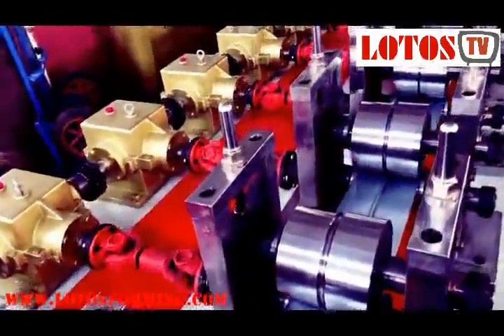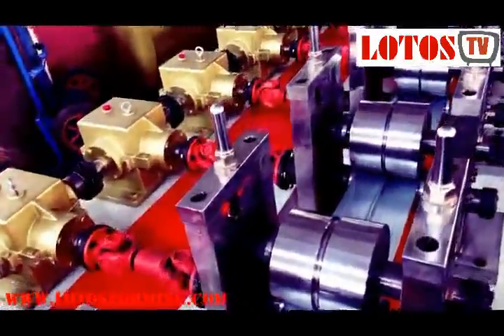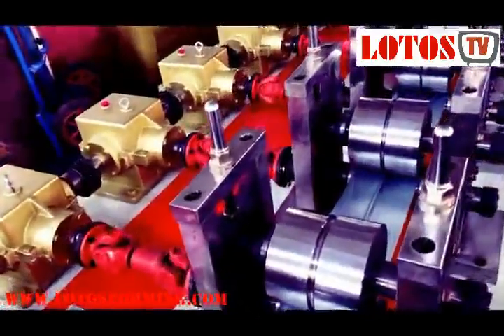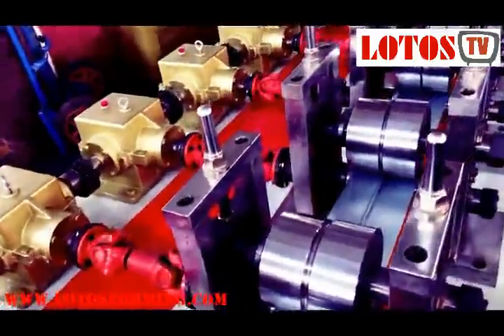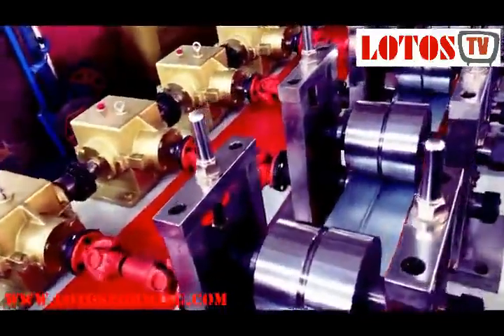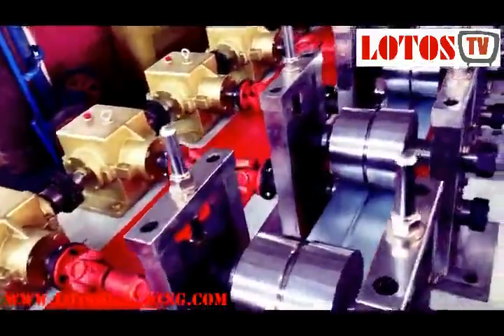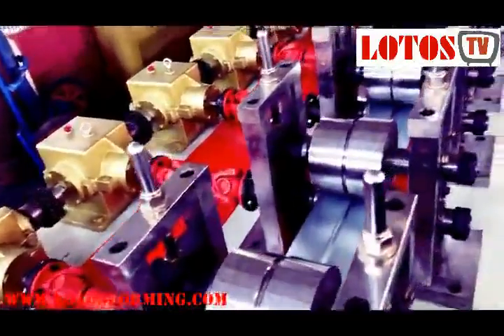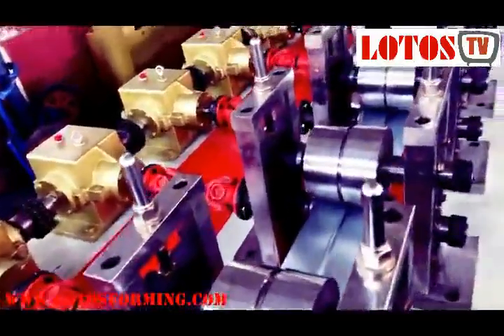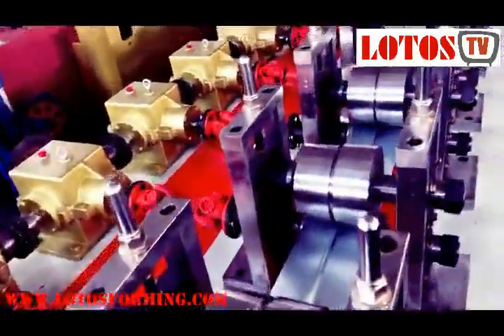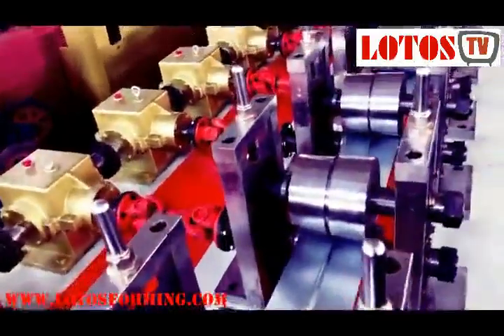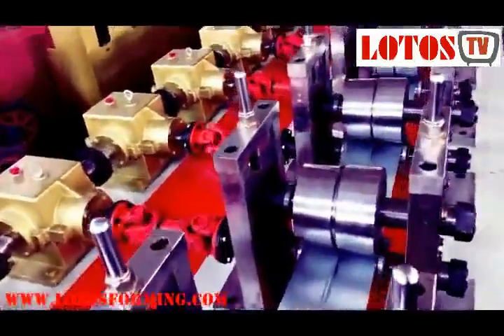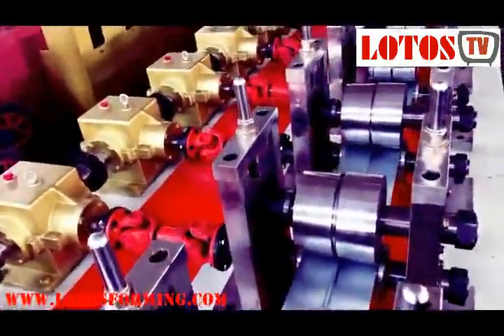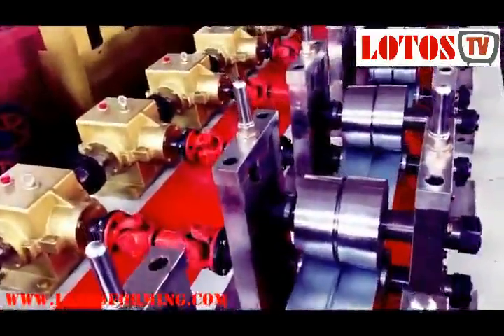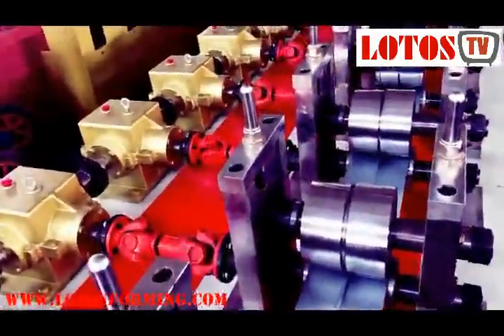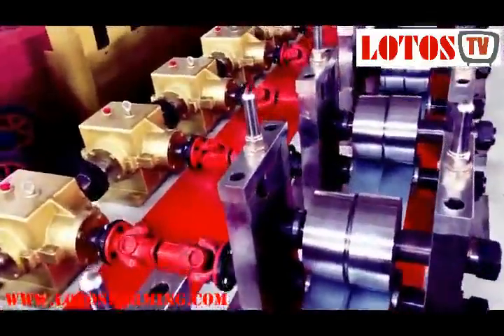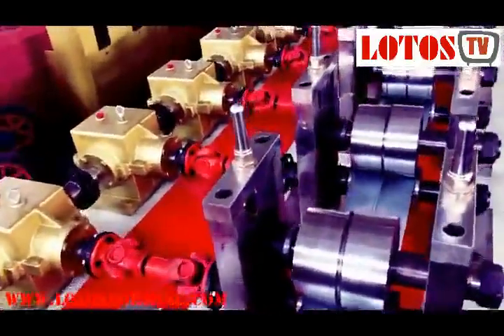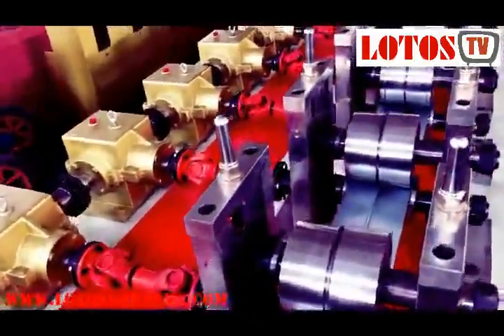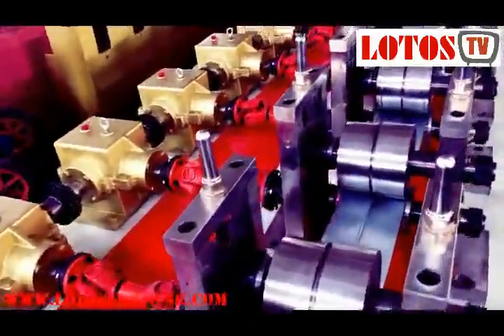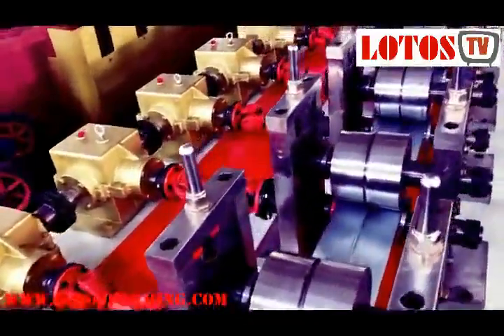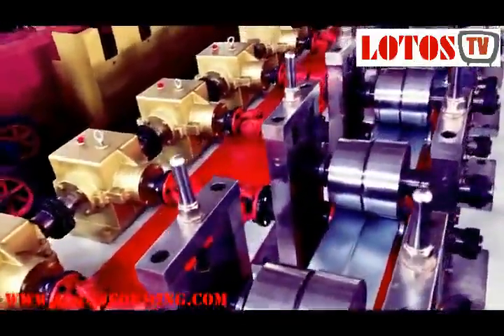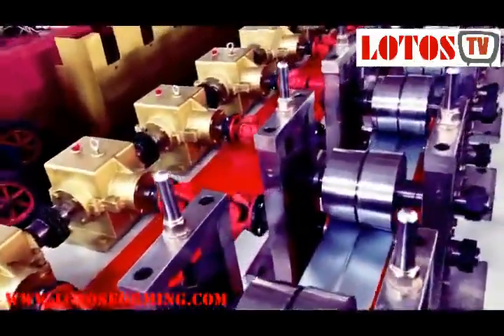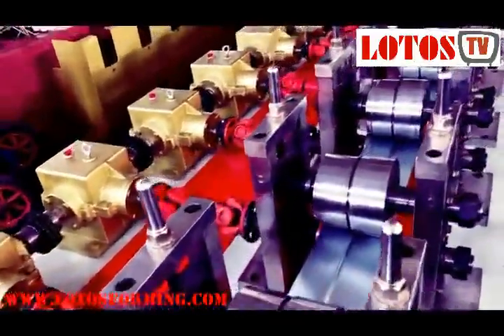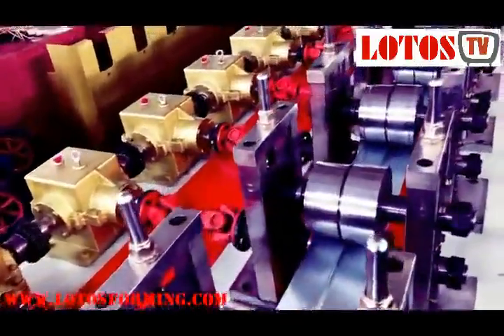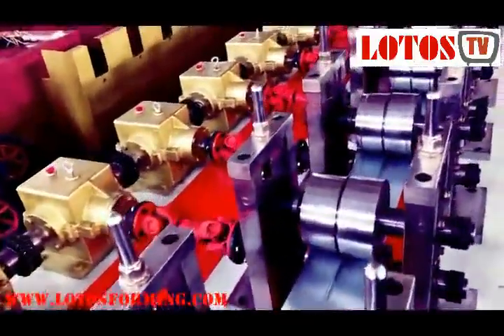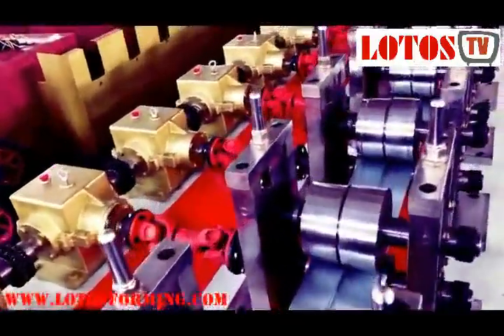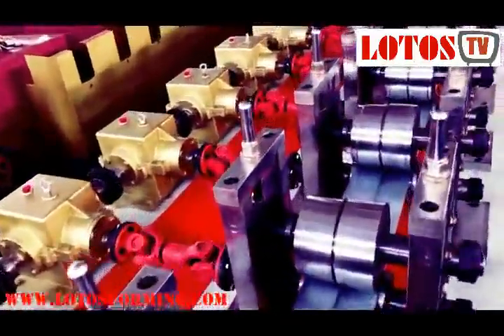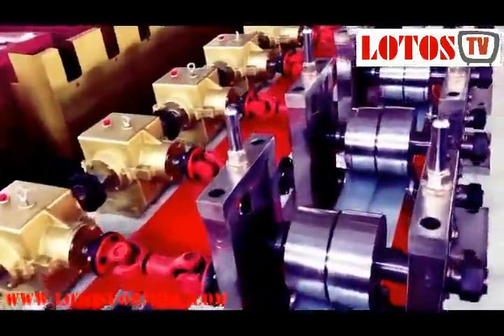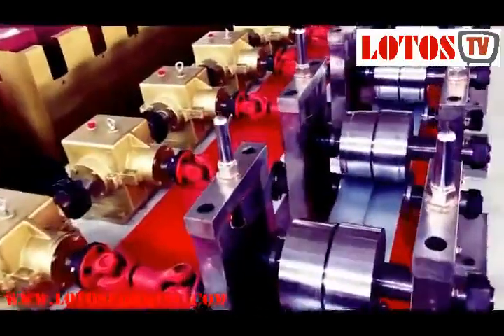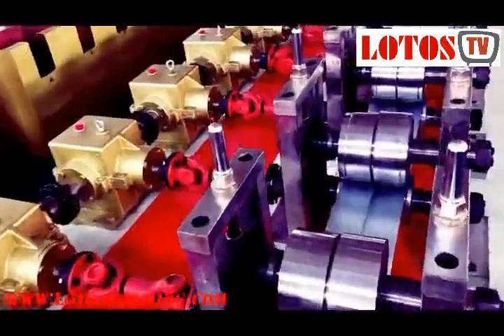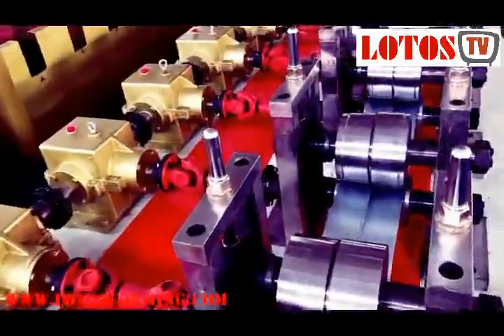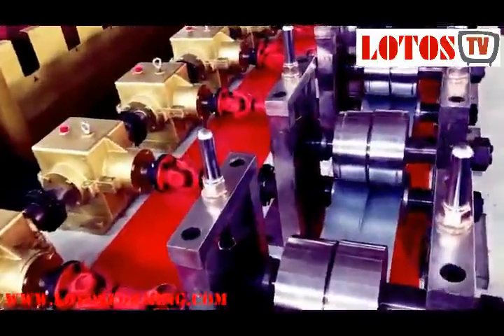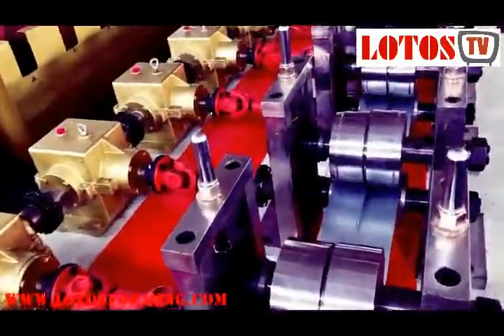A wide variety of PU foam roller shutter machine options are available, such as entry doors, shutters, and garage doors.